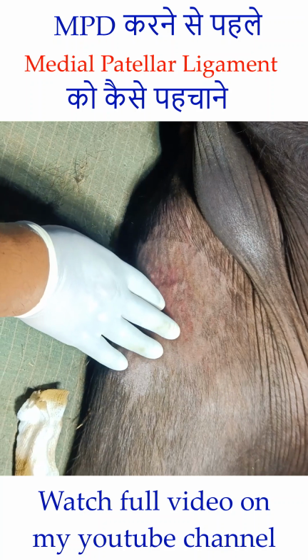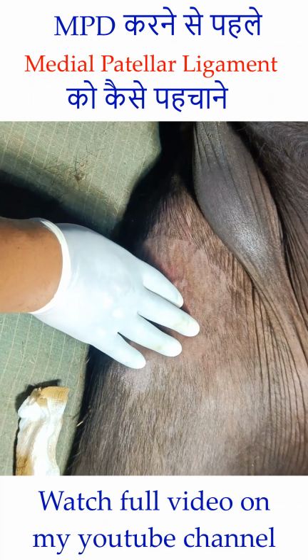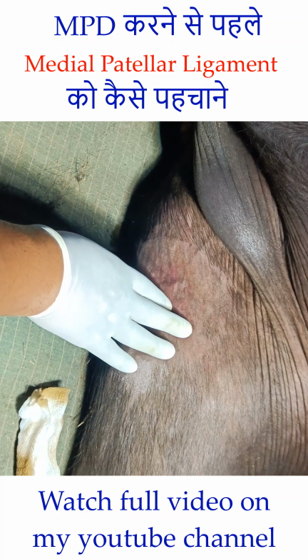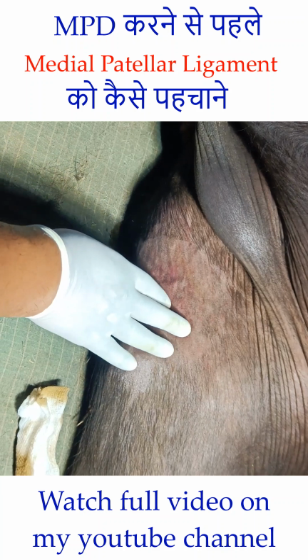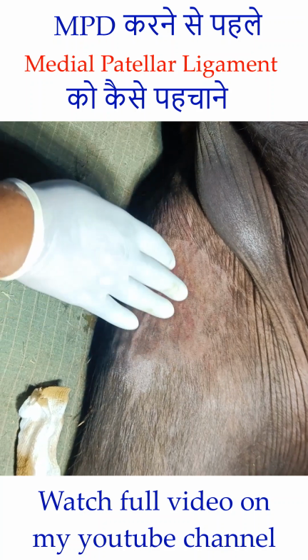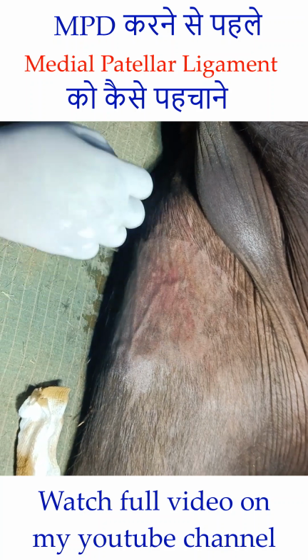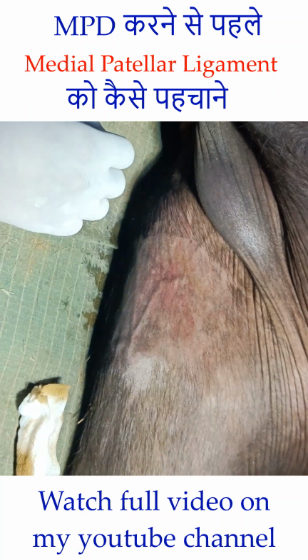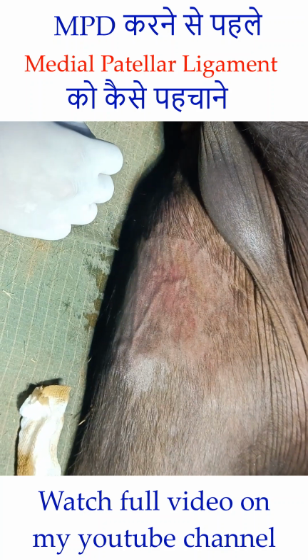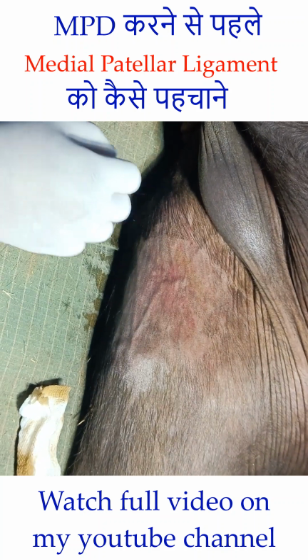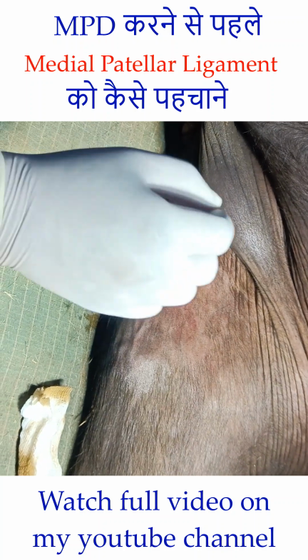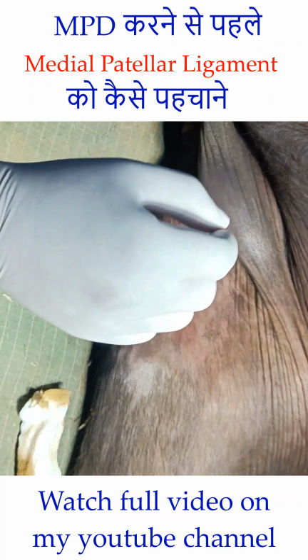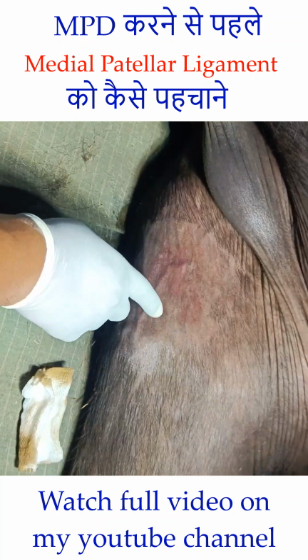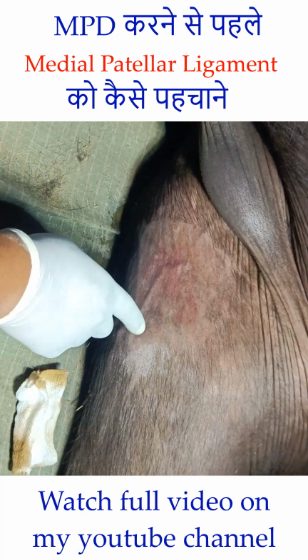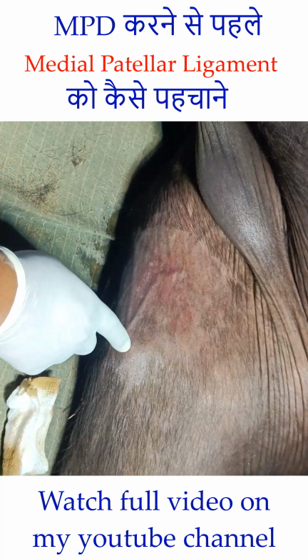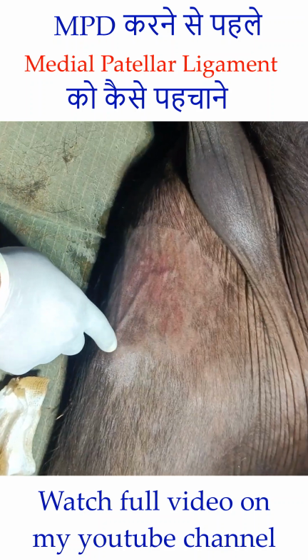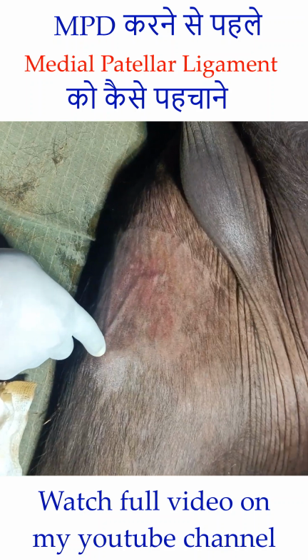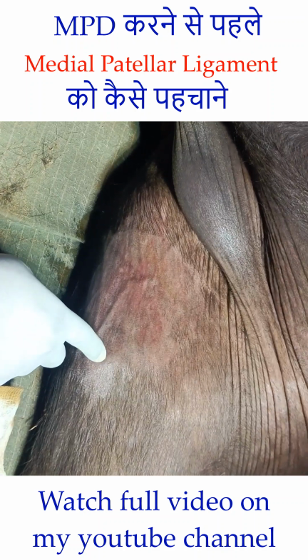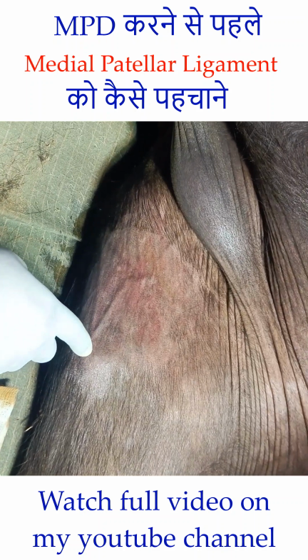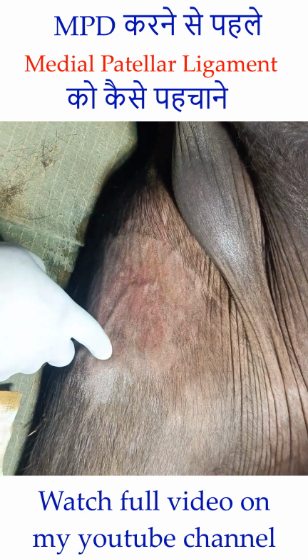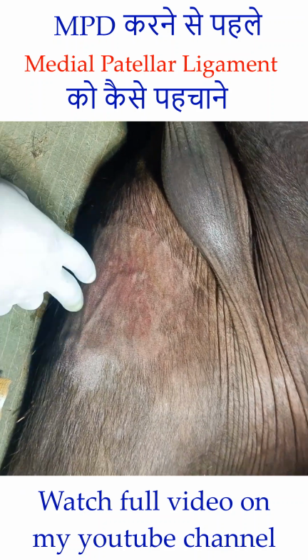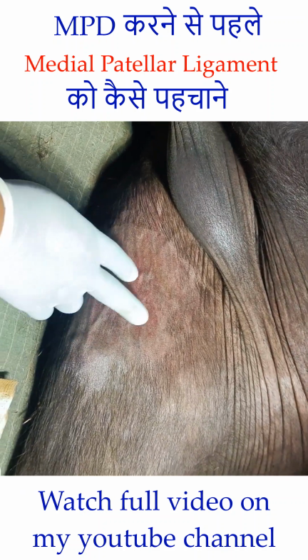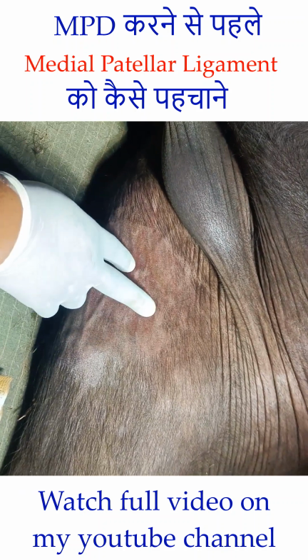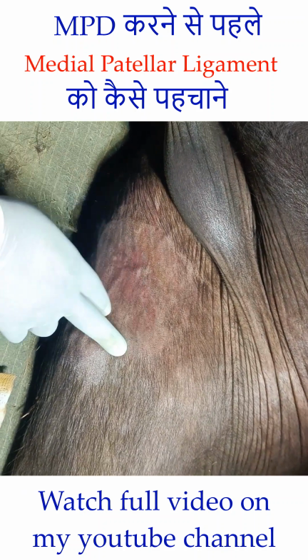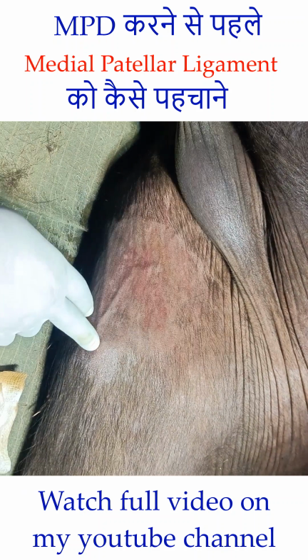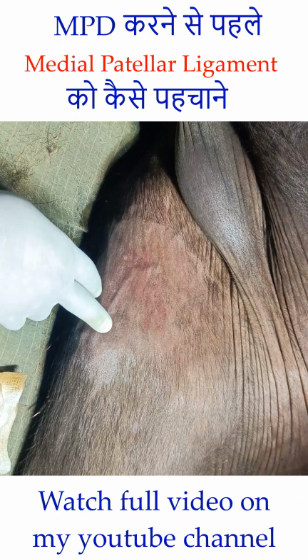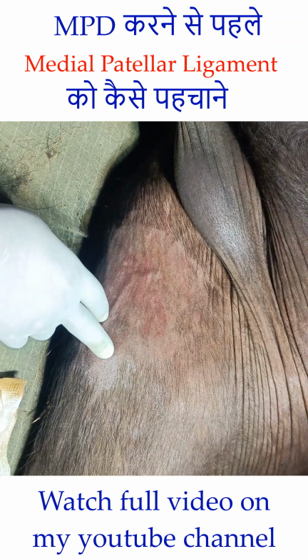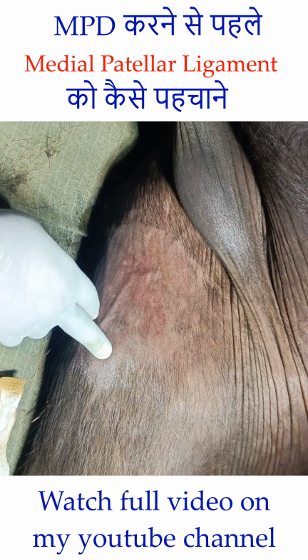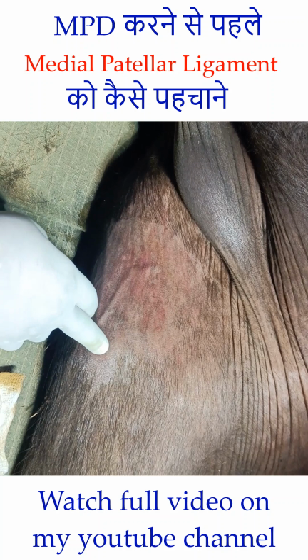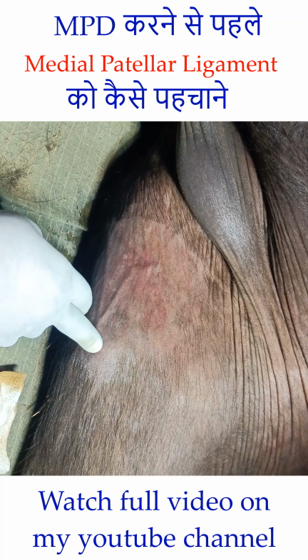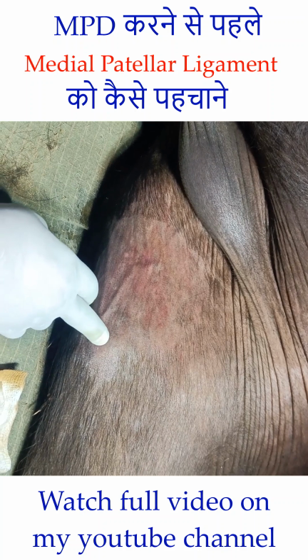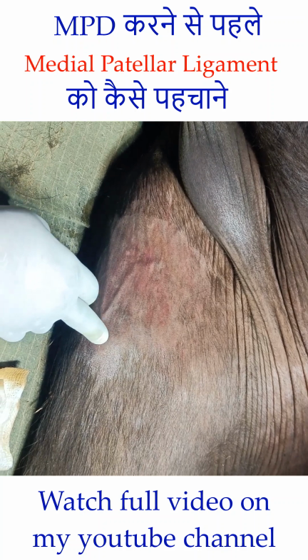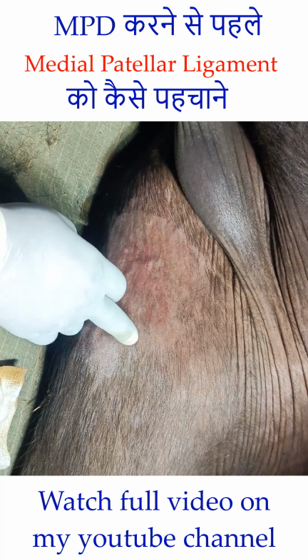For performing the medial patellar desmotomy, it is necessary that you should know the landmarks of the femoro-patellar joint.